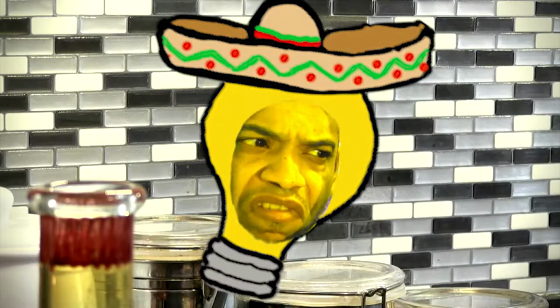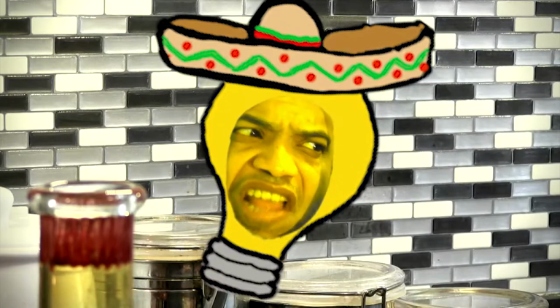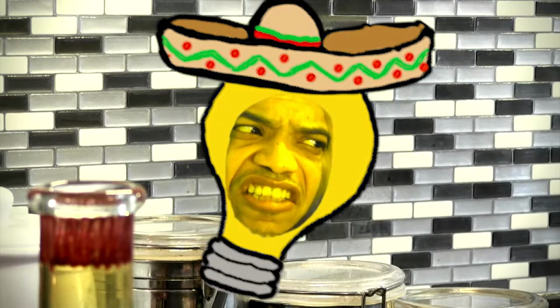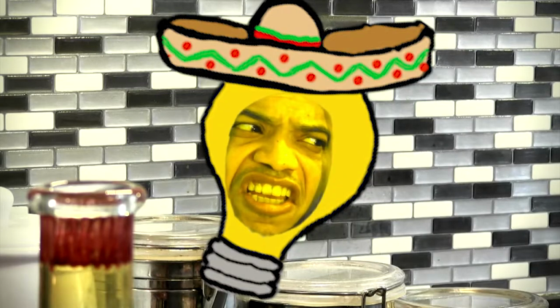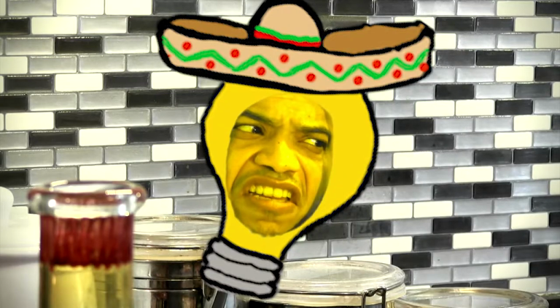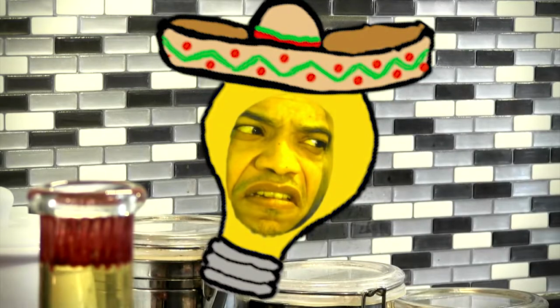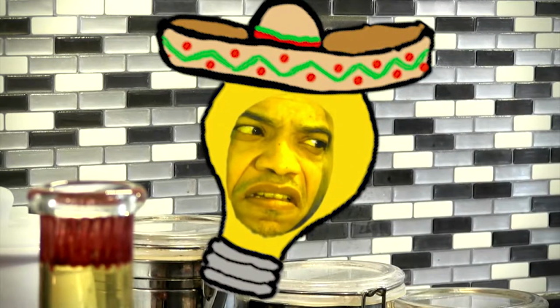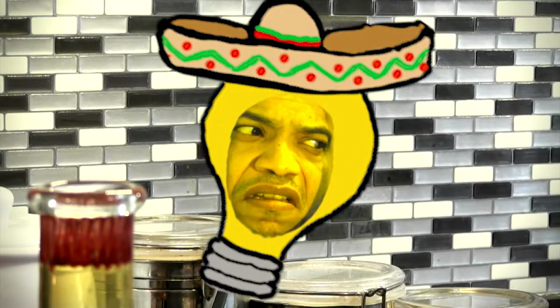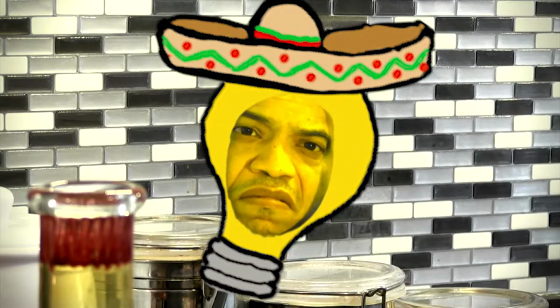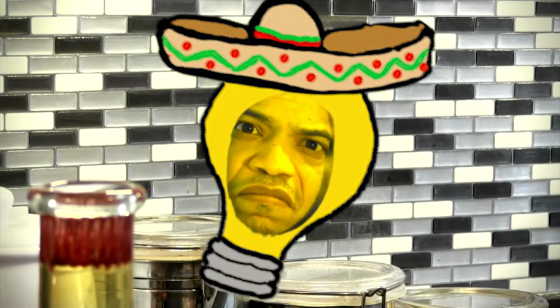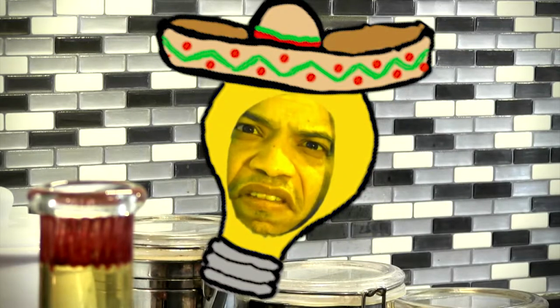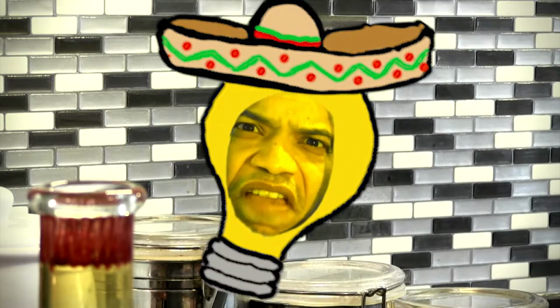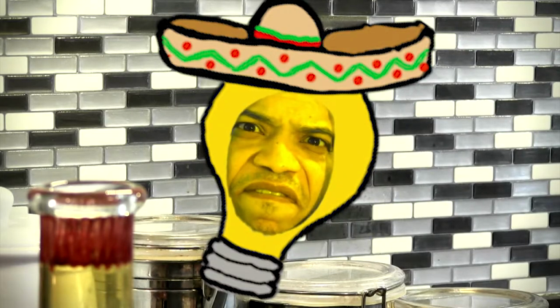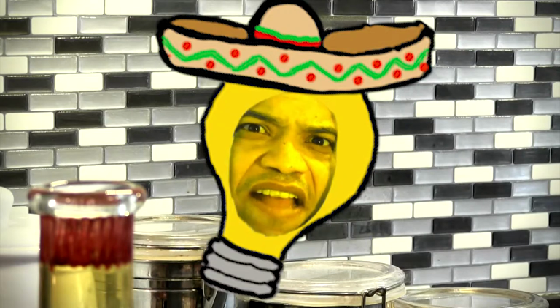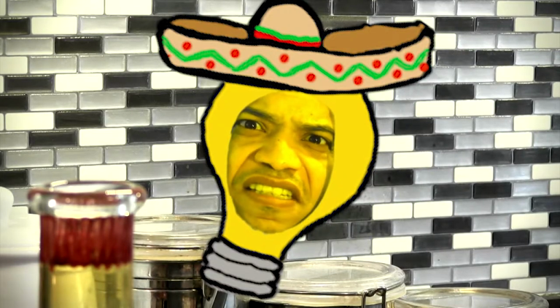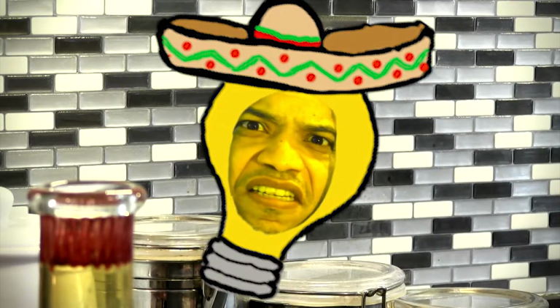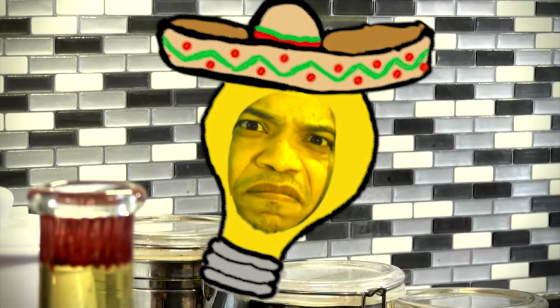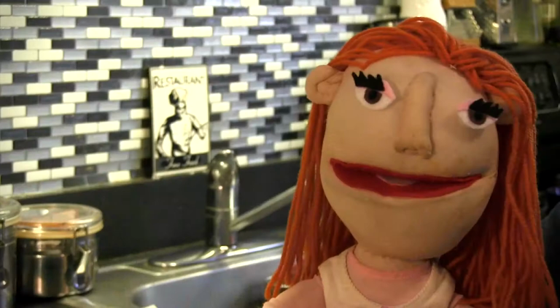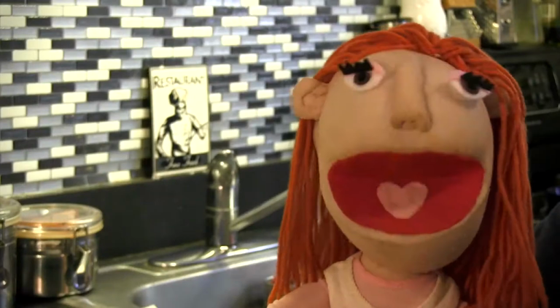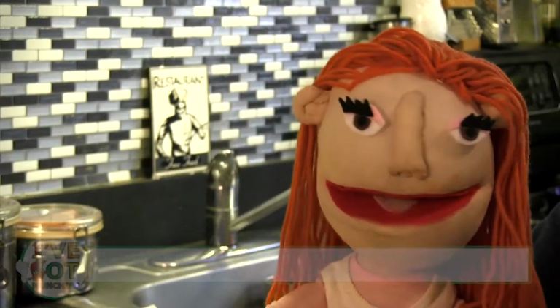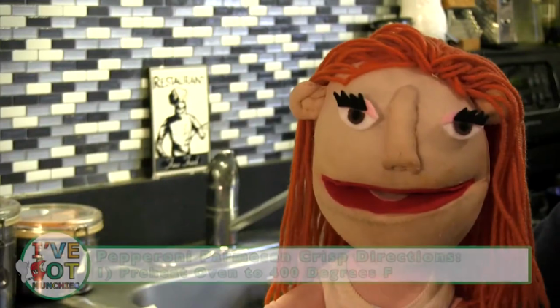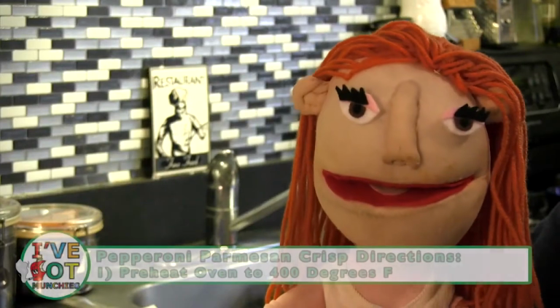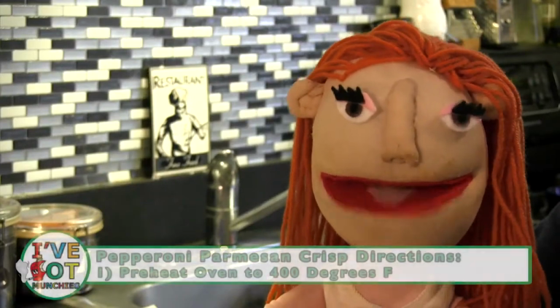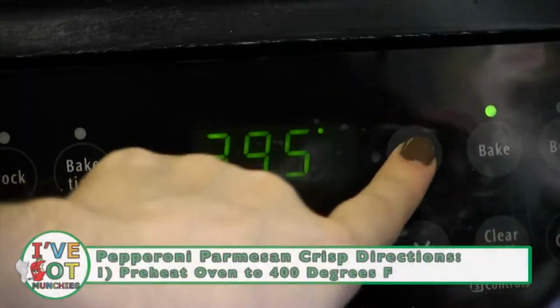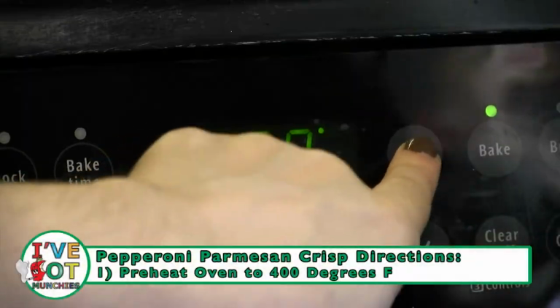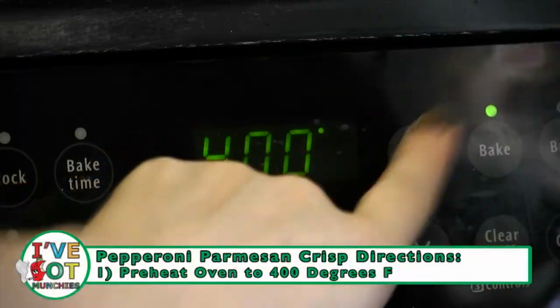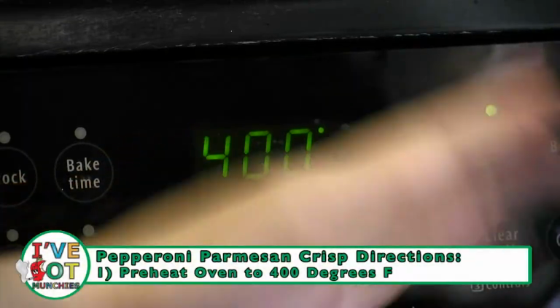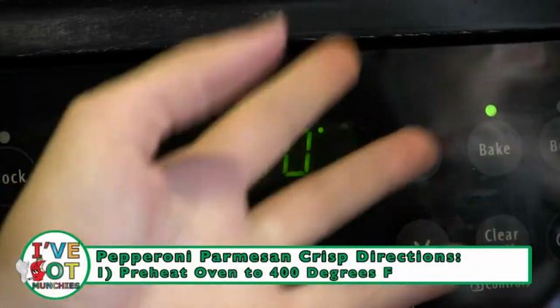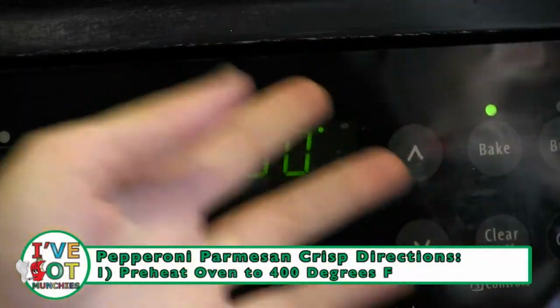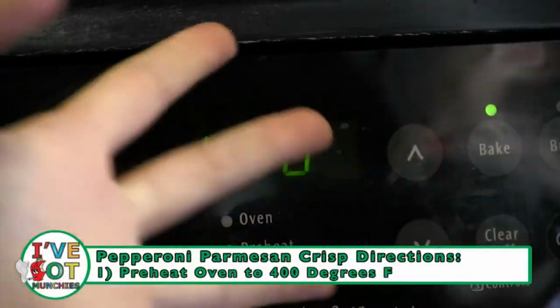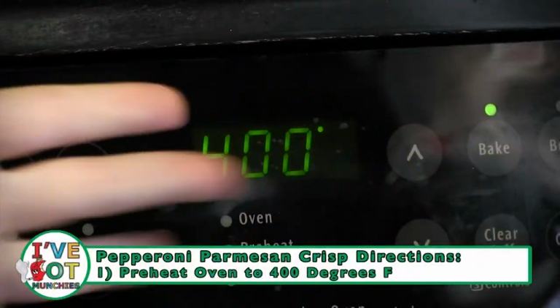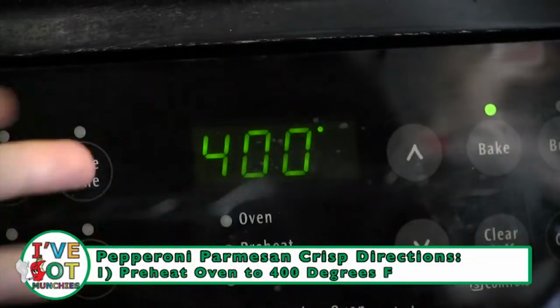That's it? Get fancy. First, preheat the oven to 400 degrees.